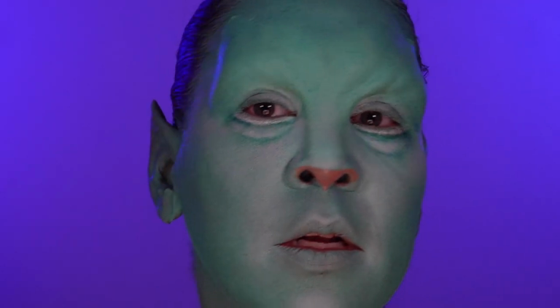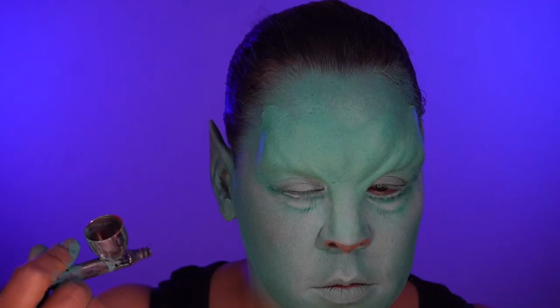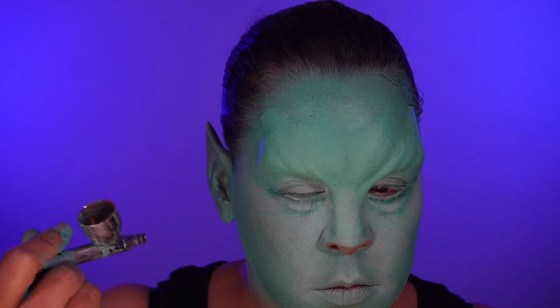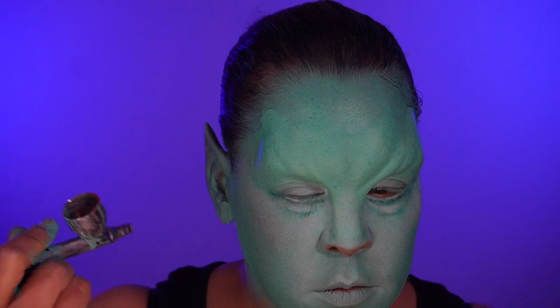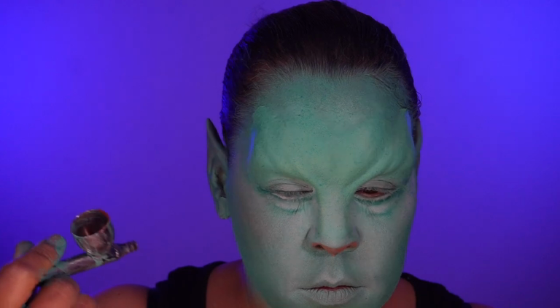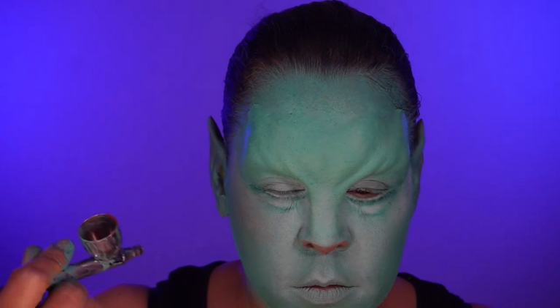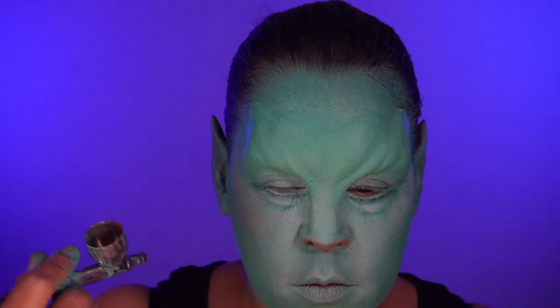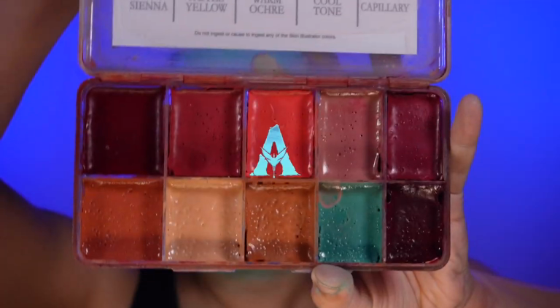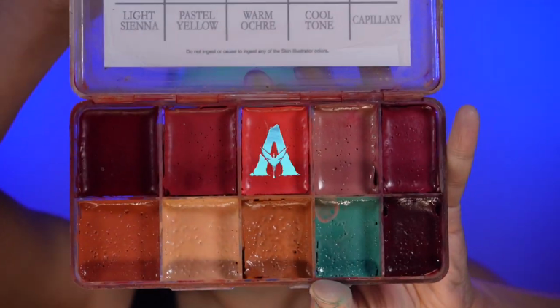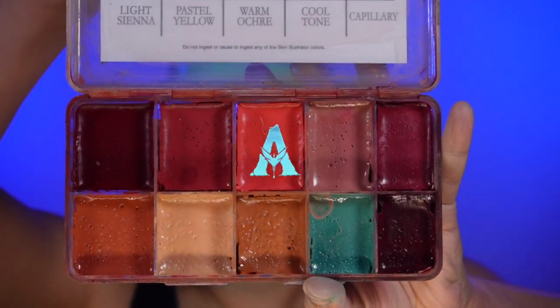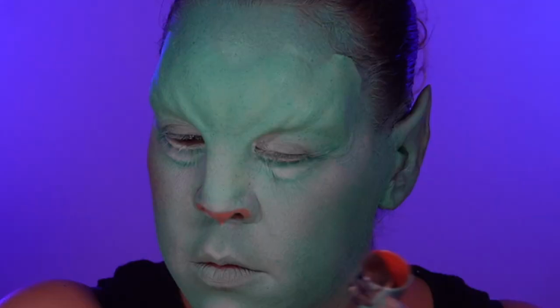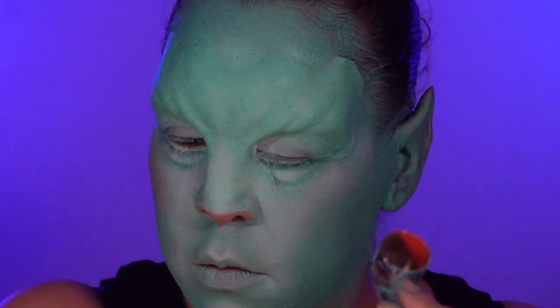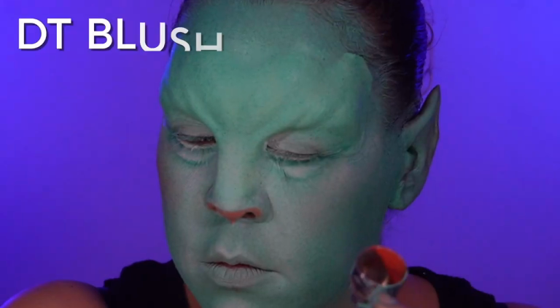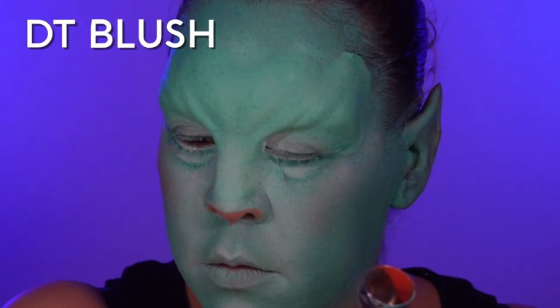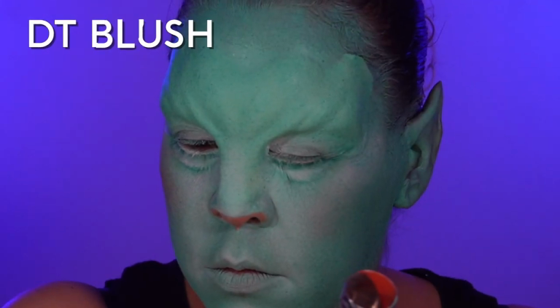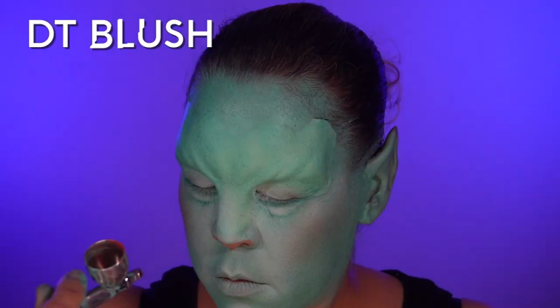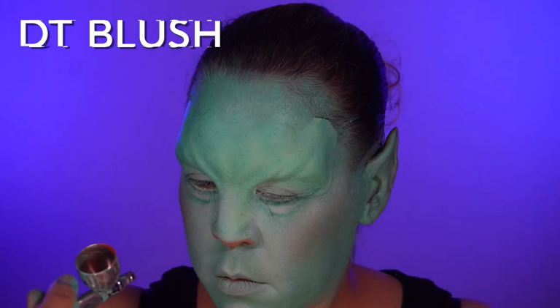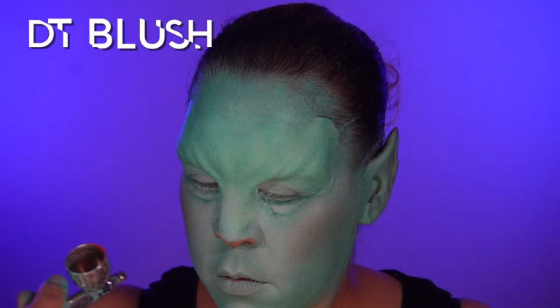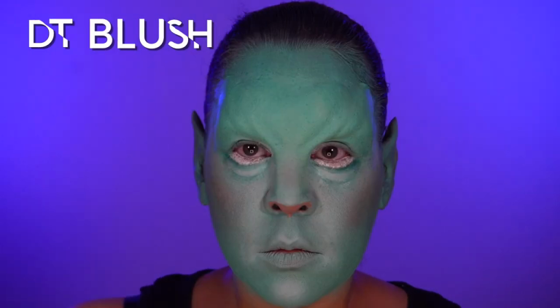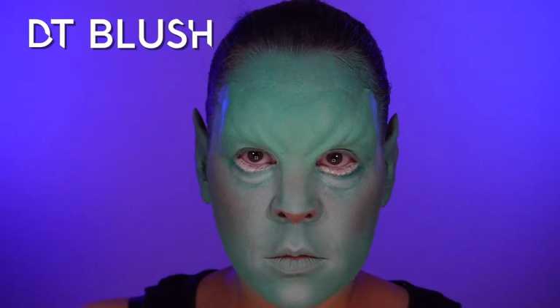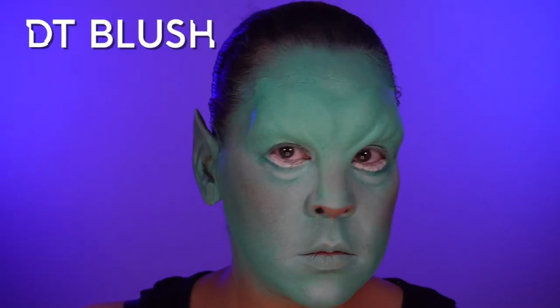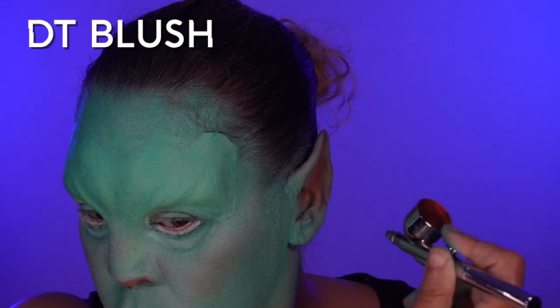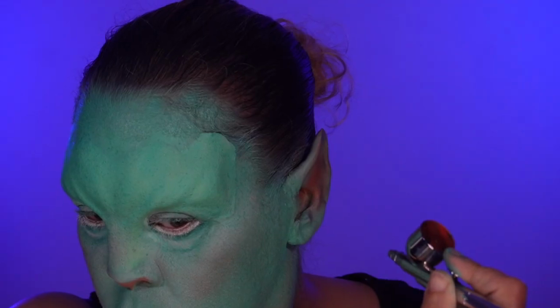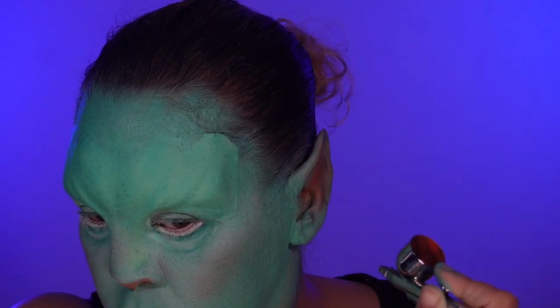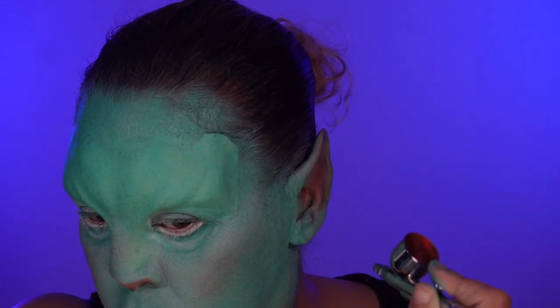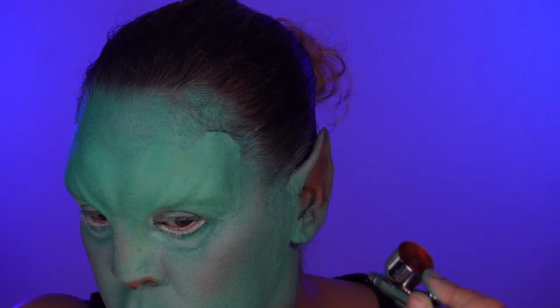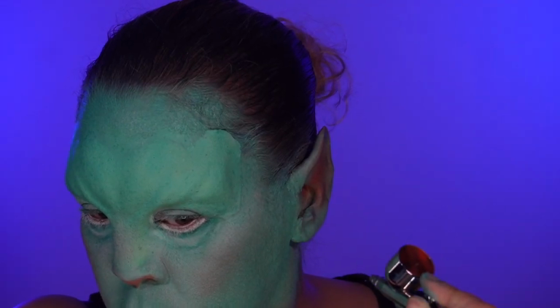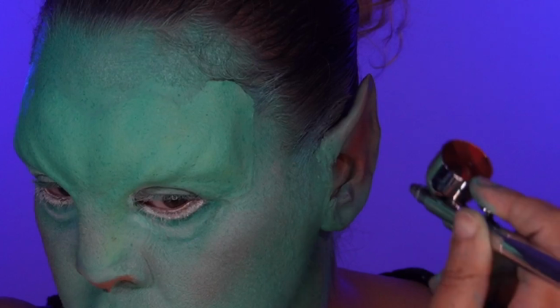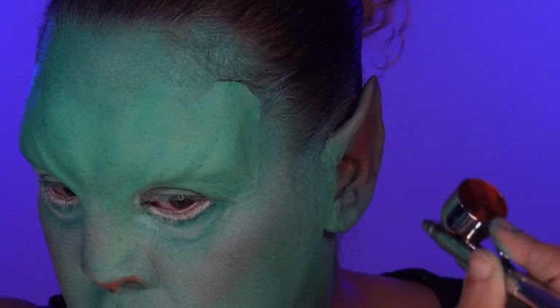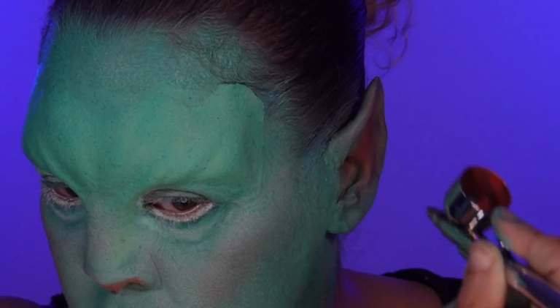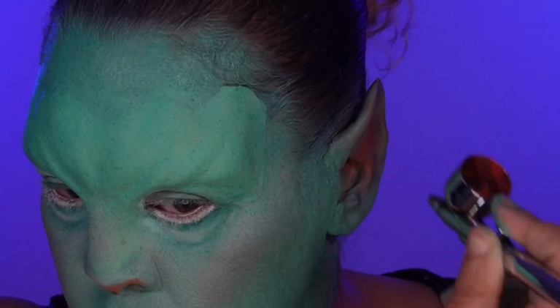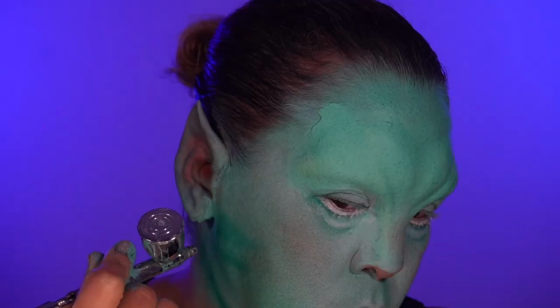Now let's take that Skin Illustrator DT blush and put it on the cheeks and across the nose. Also using the Skin Illustrator DT blush for inside of the ears.